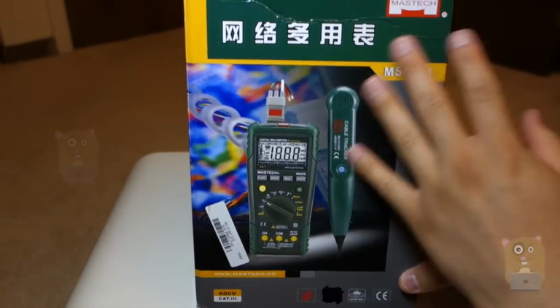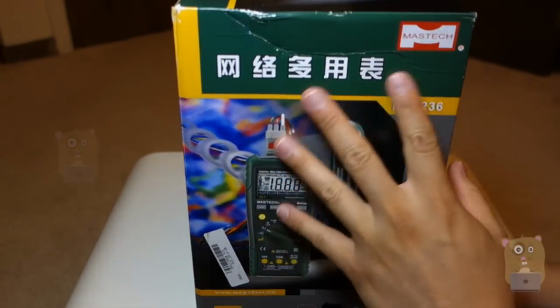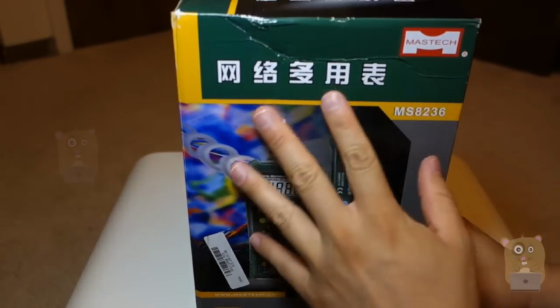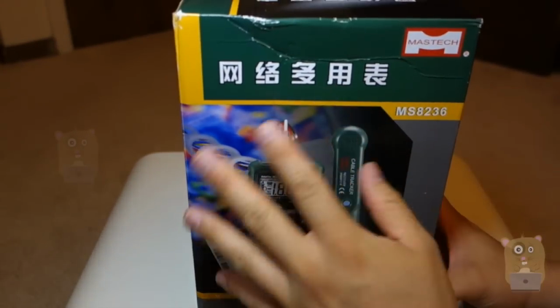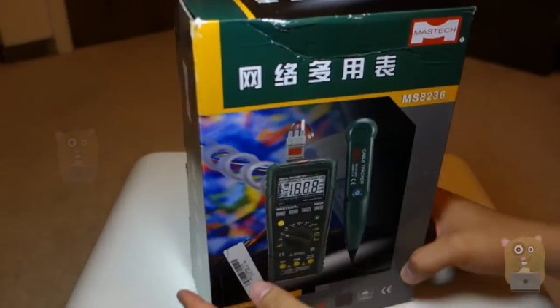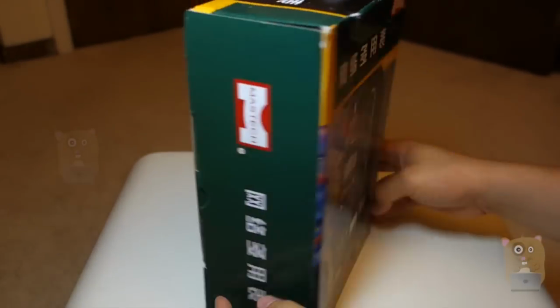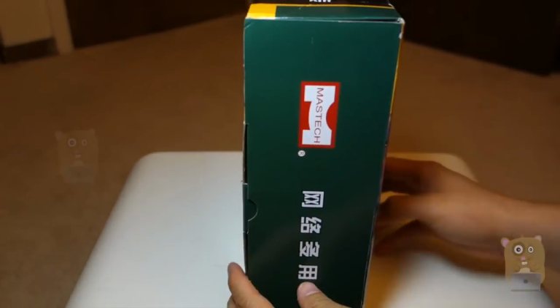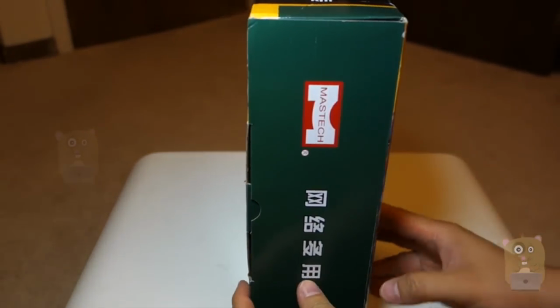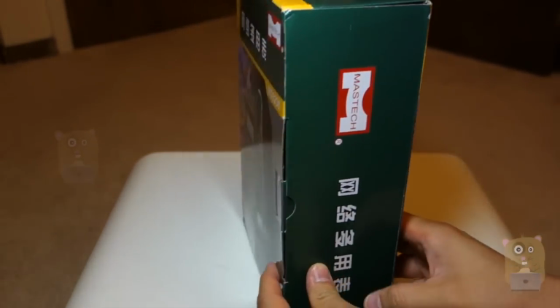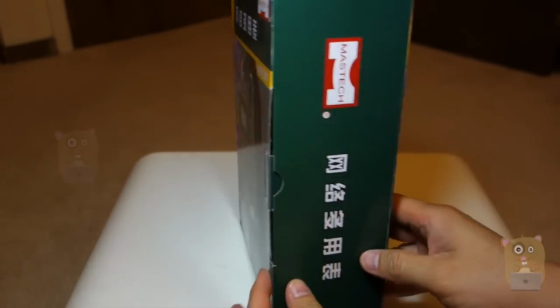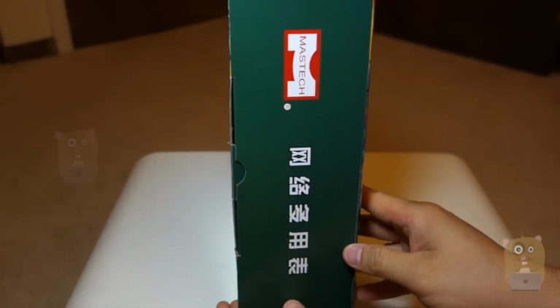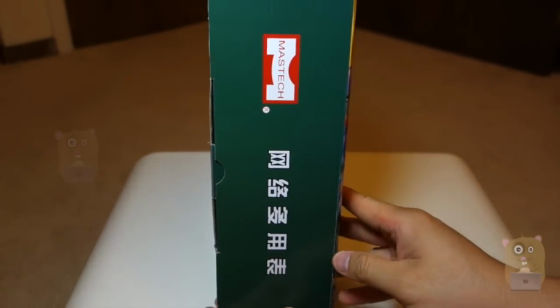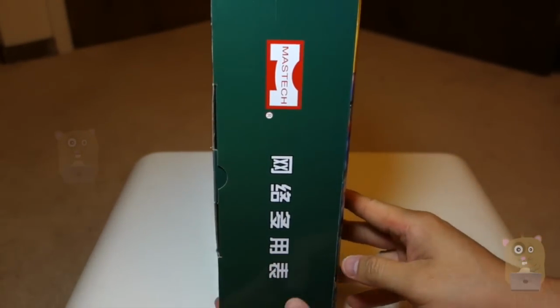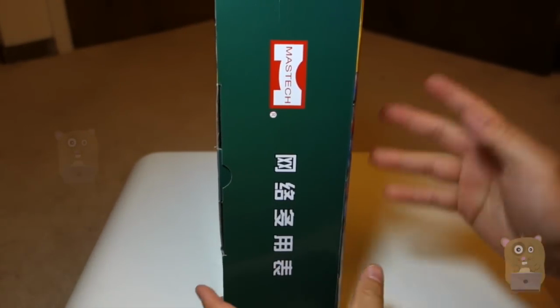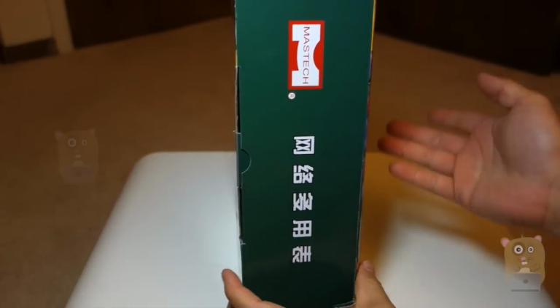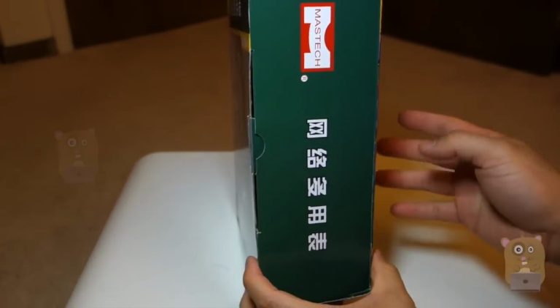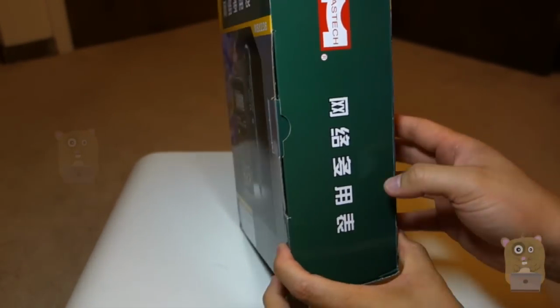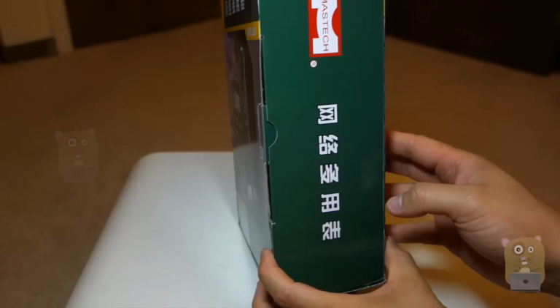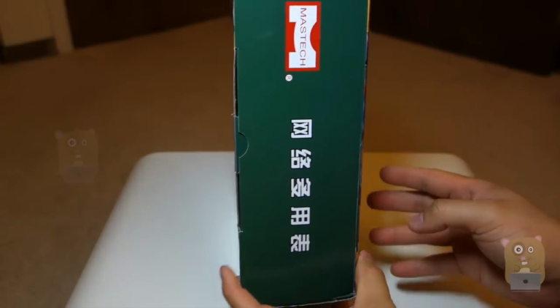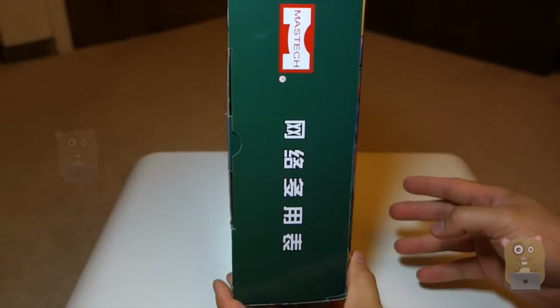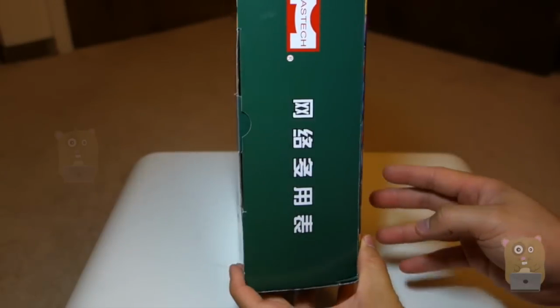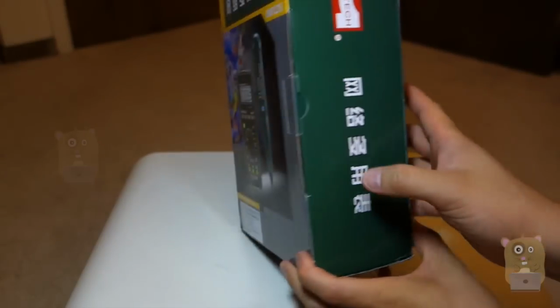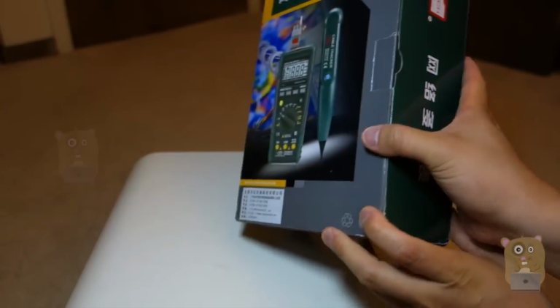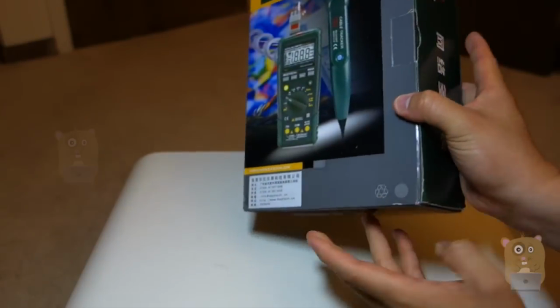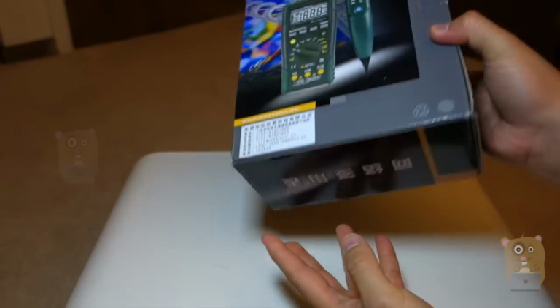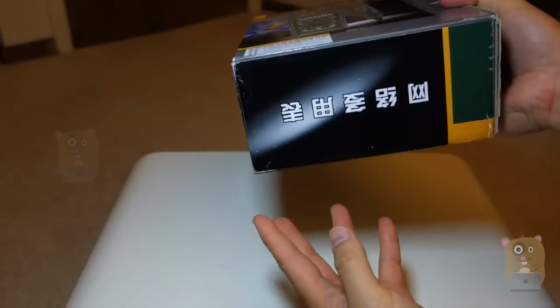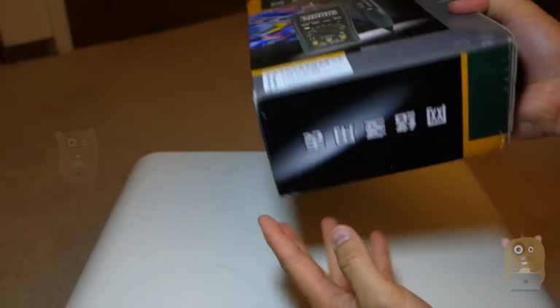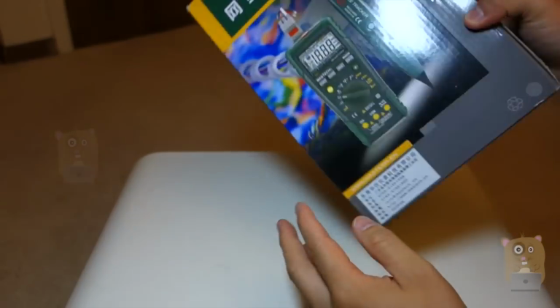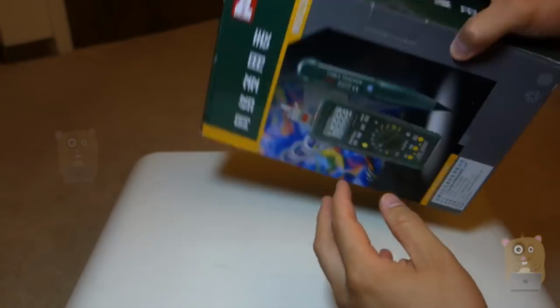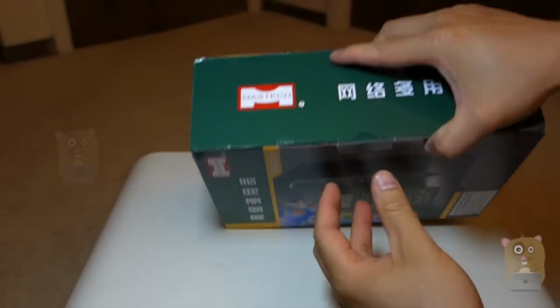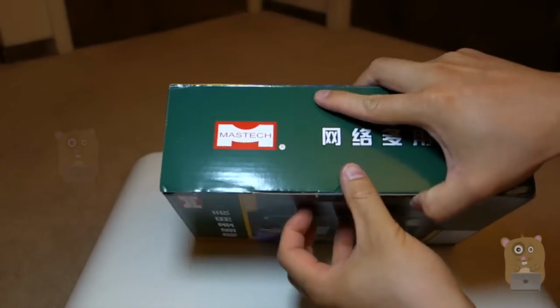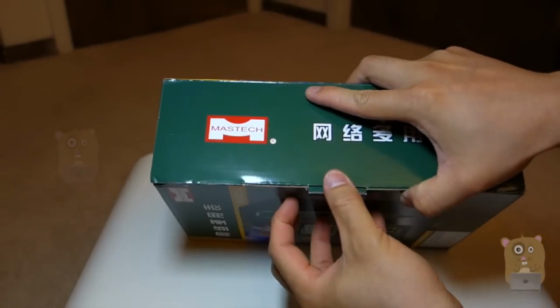The box is in Chinese. It took about three weeks to get to me, but I was willing to wait for it. Well, let's open this up.